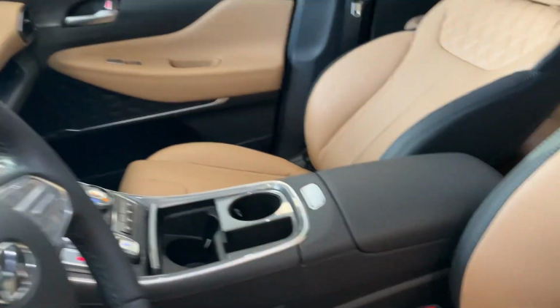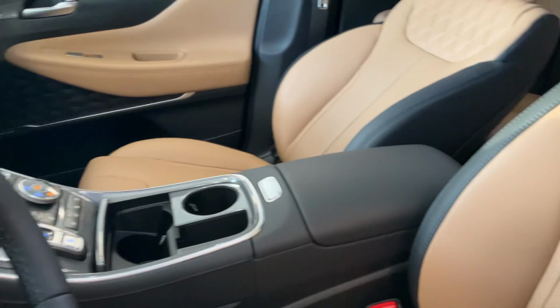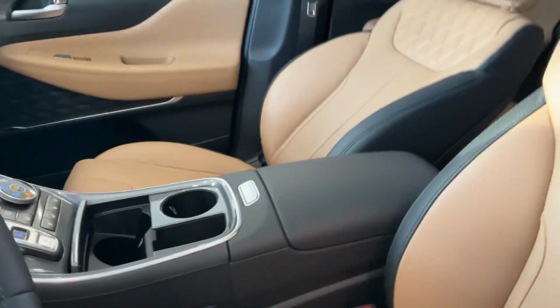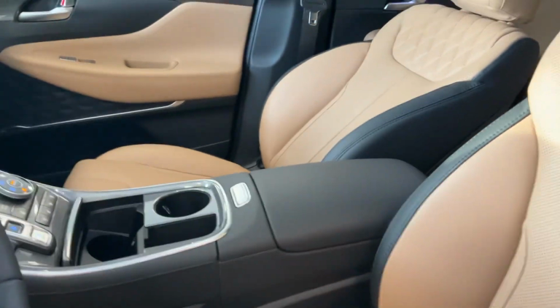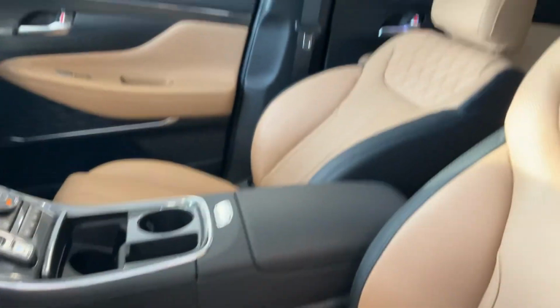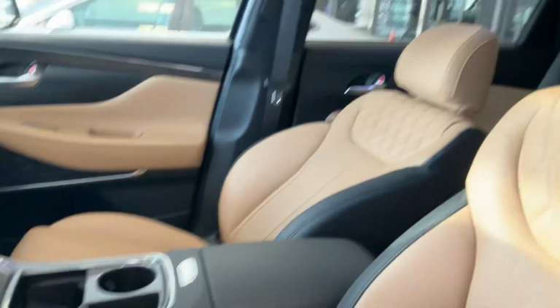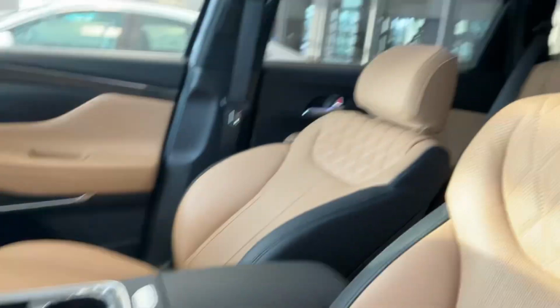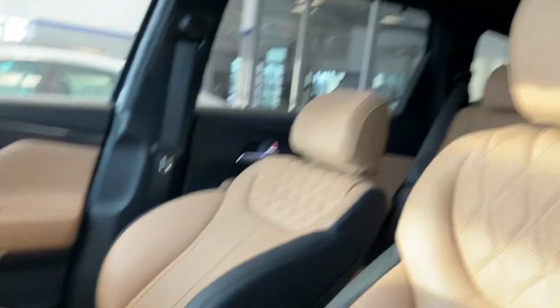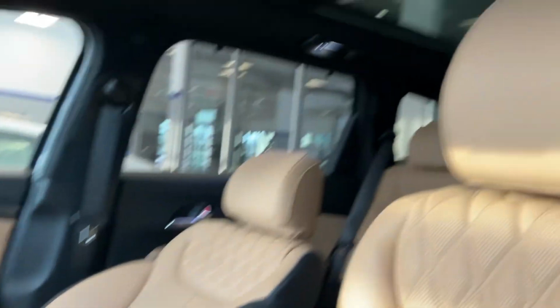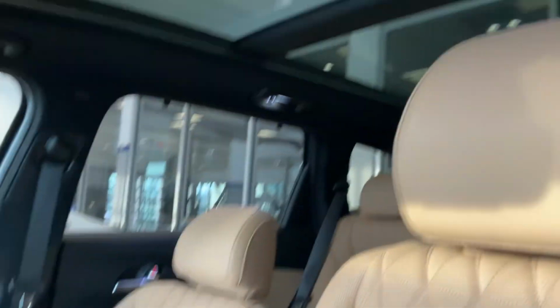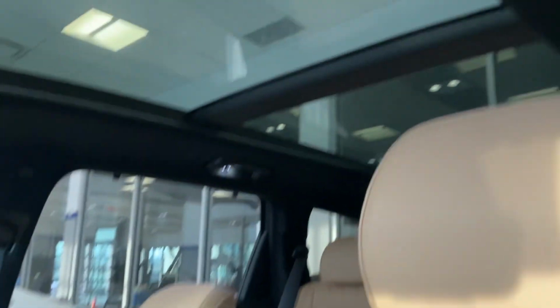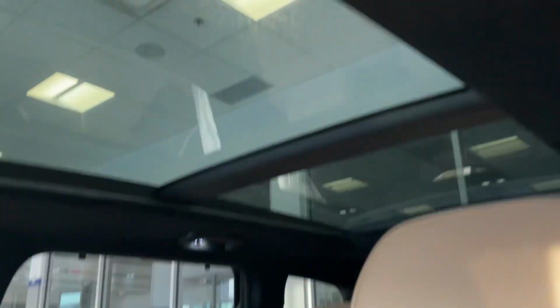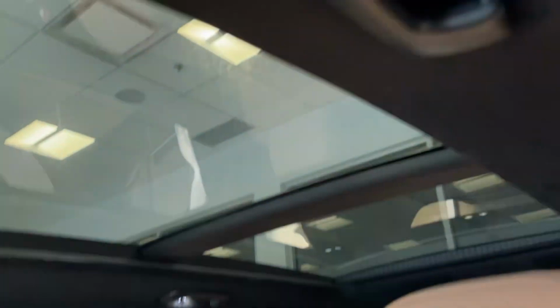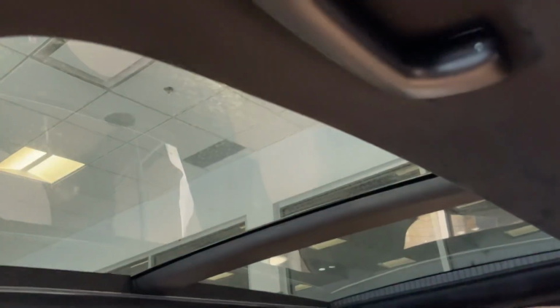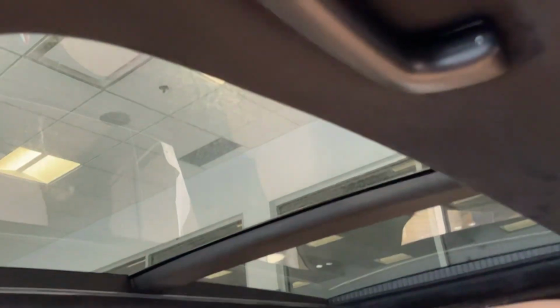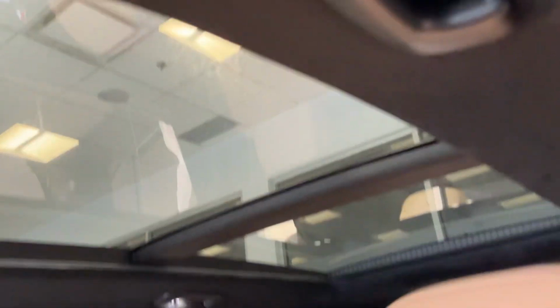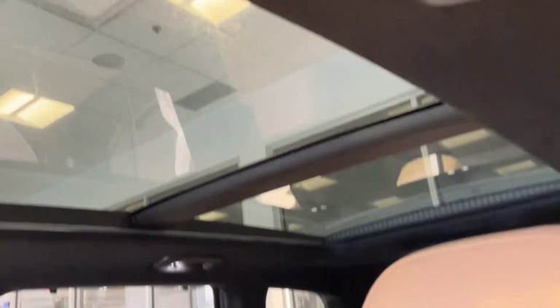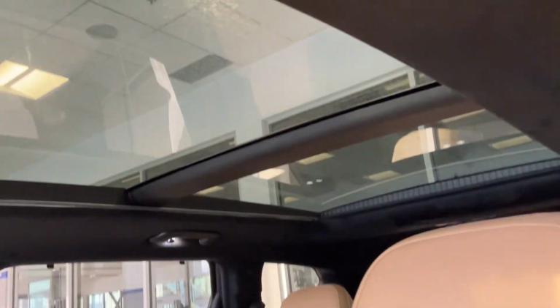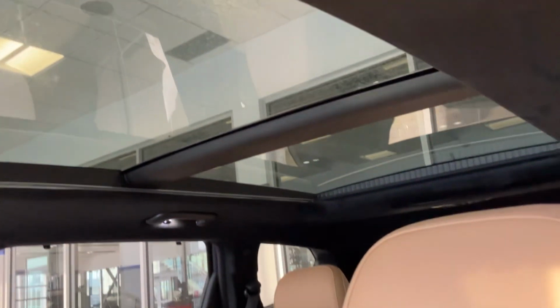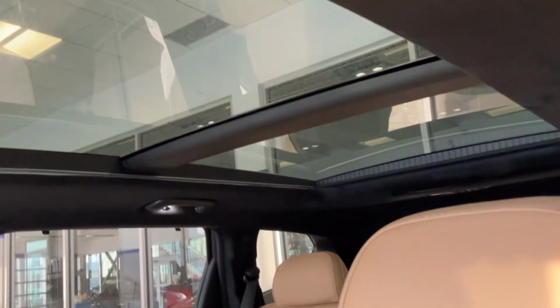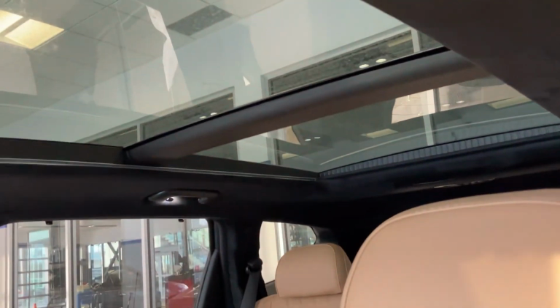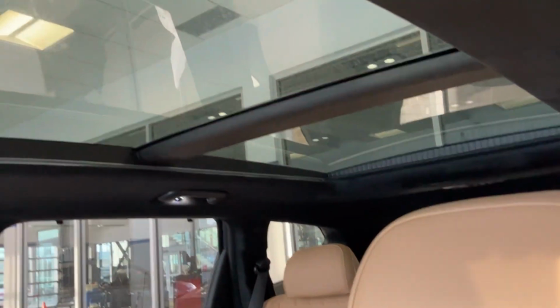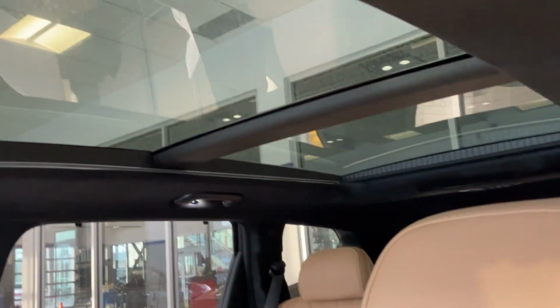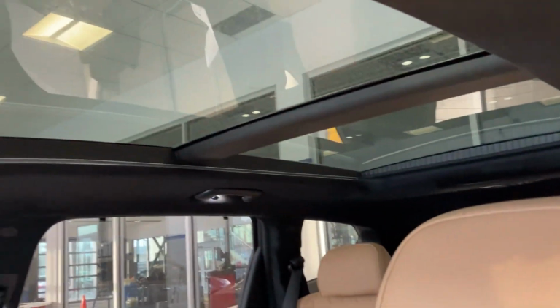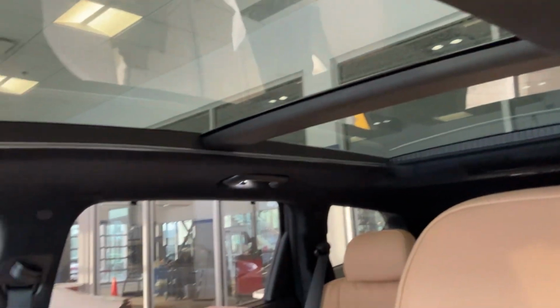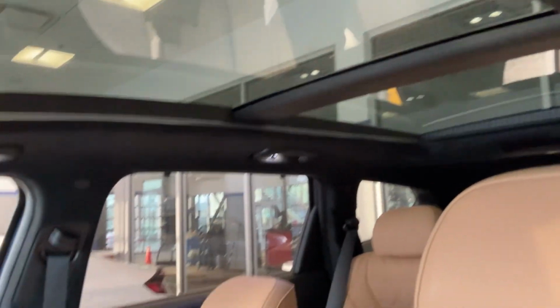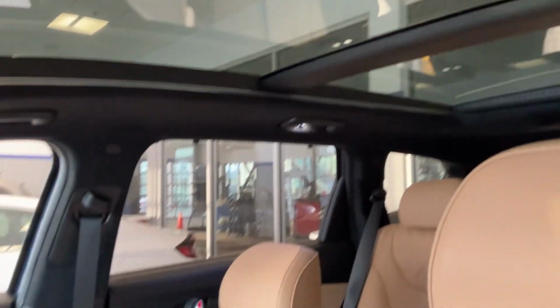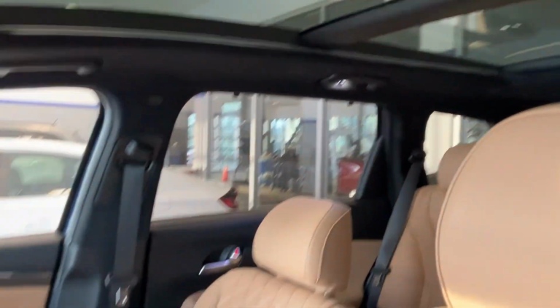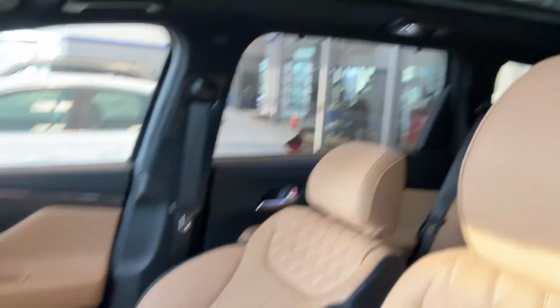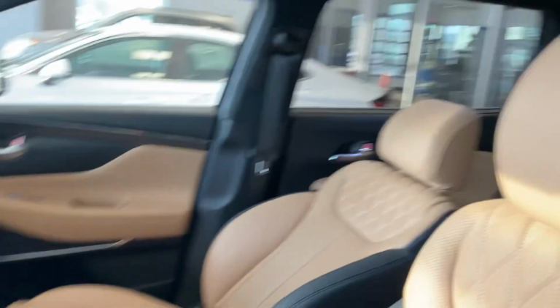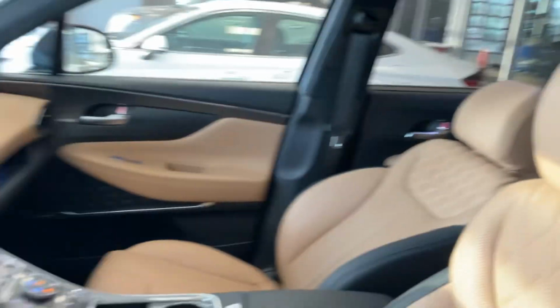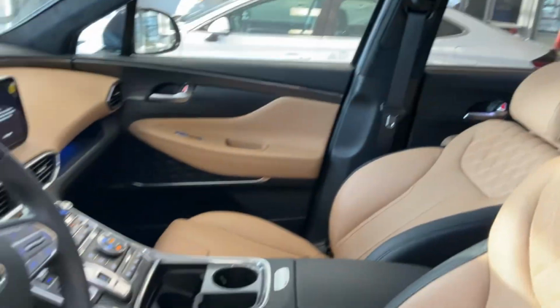The ultimate calligraphy also has the panoramic sunroof. Thanks for watching.